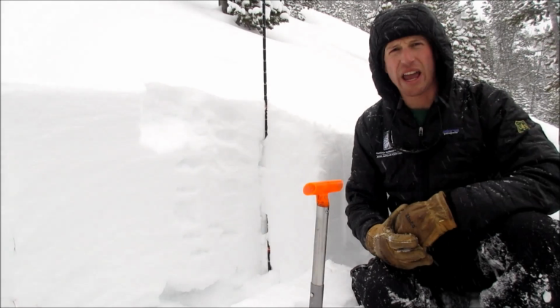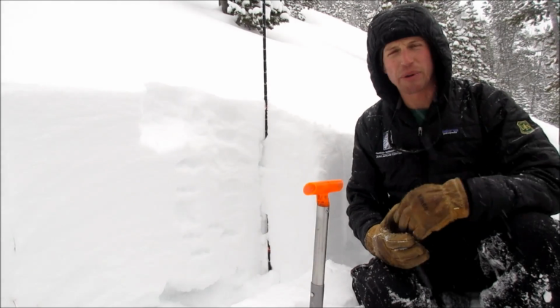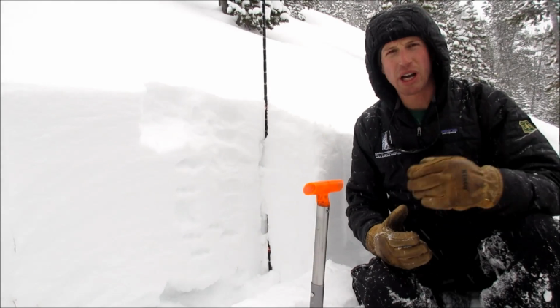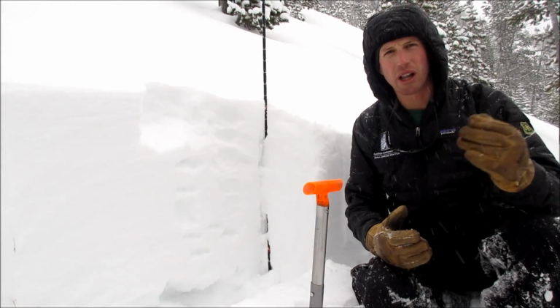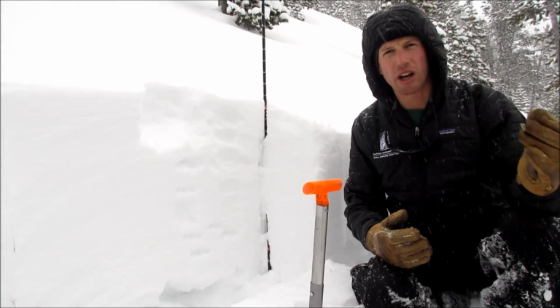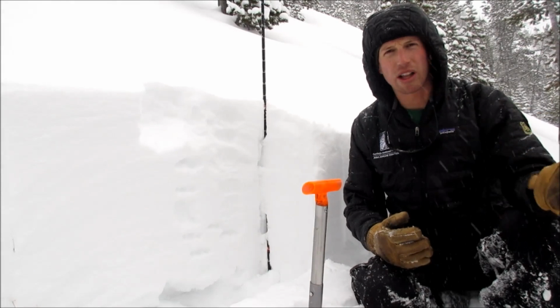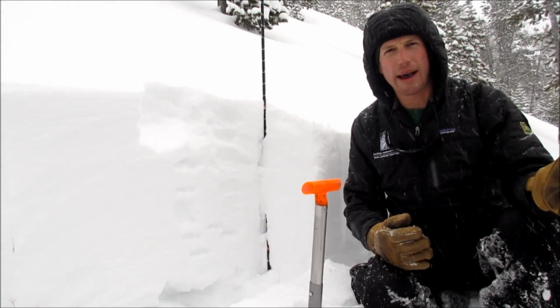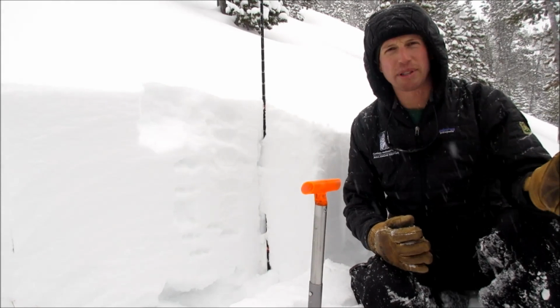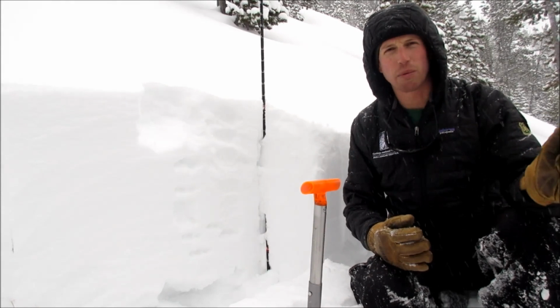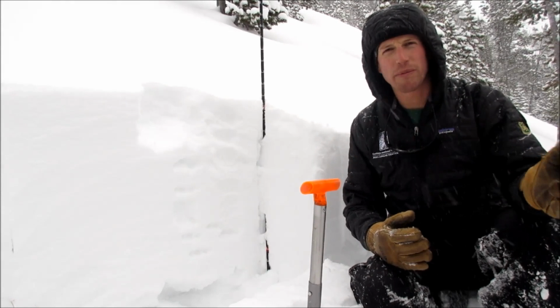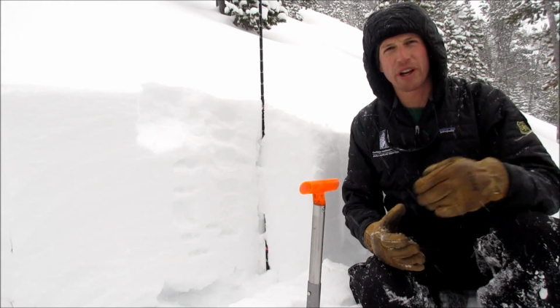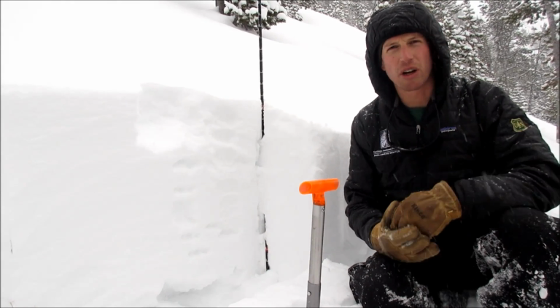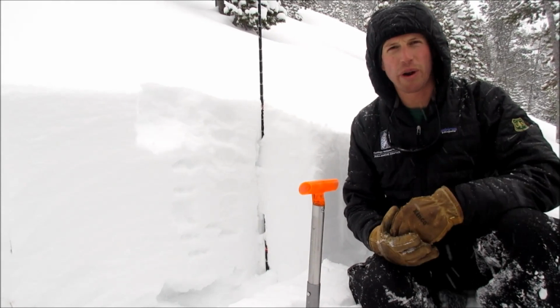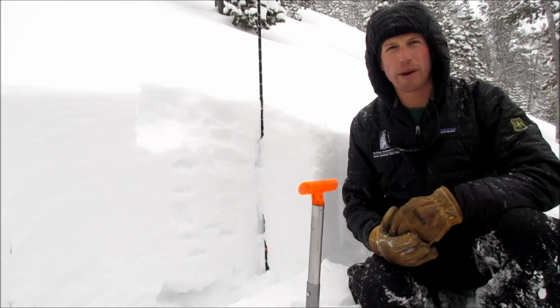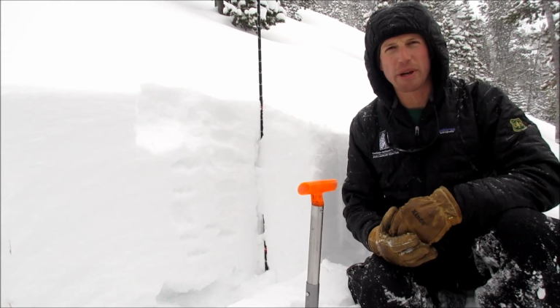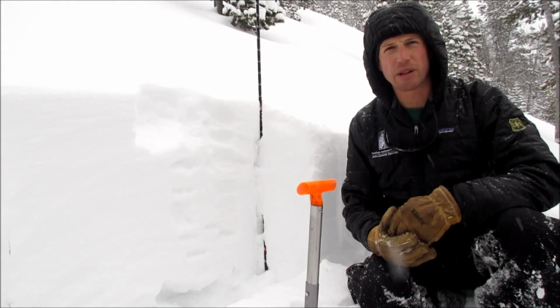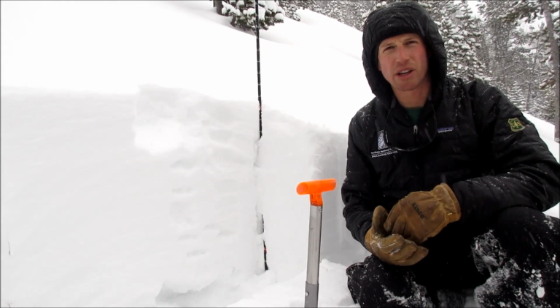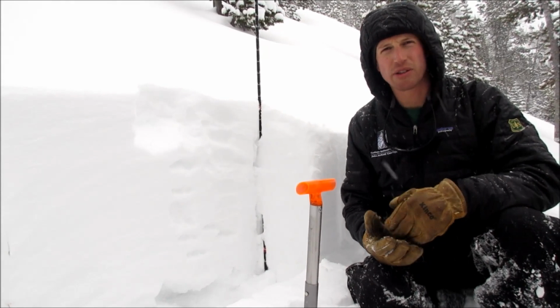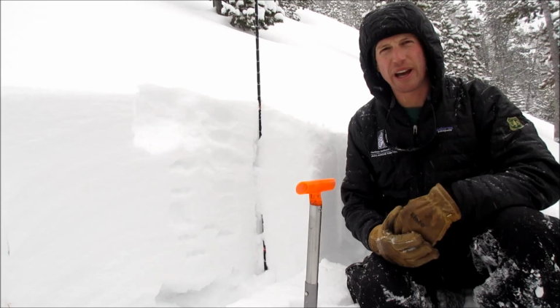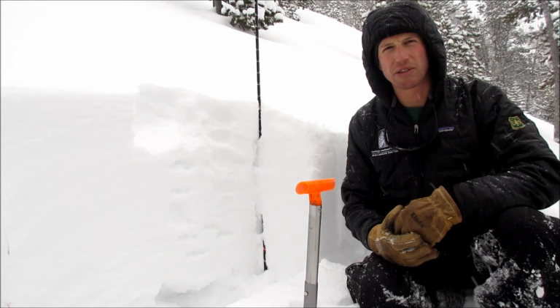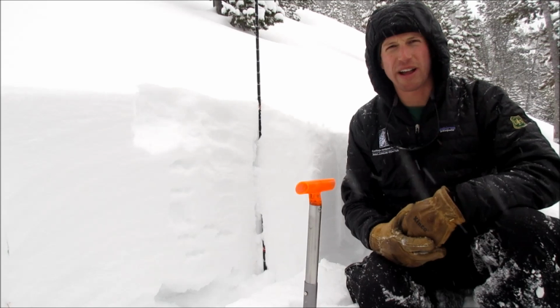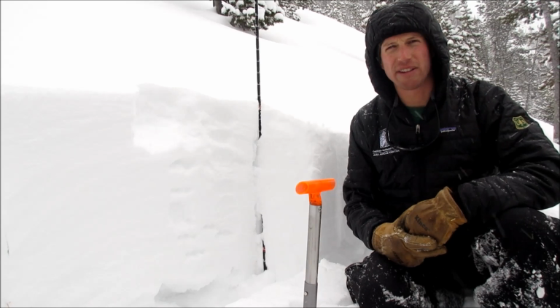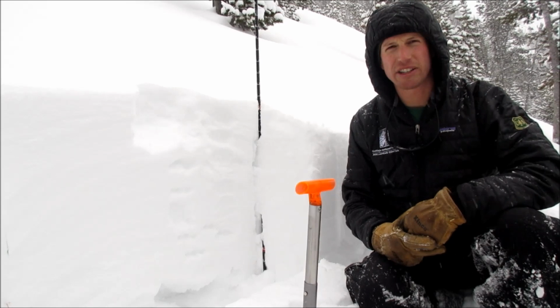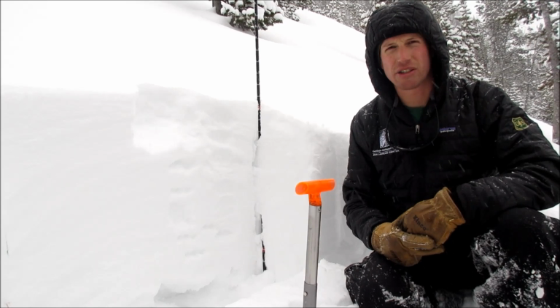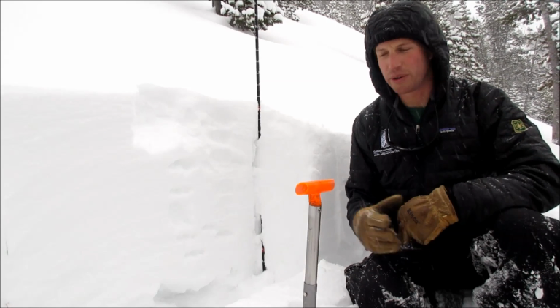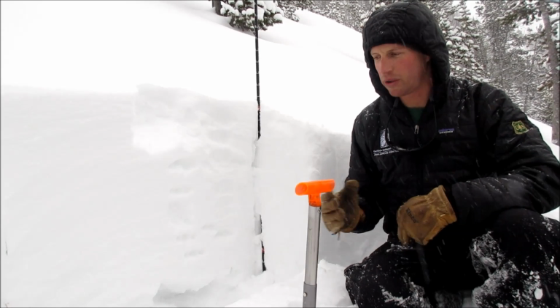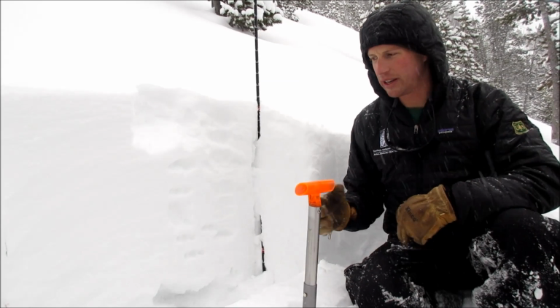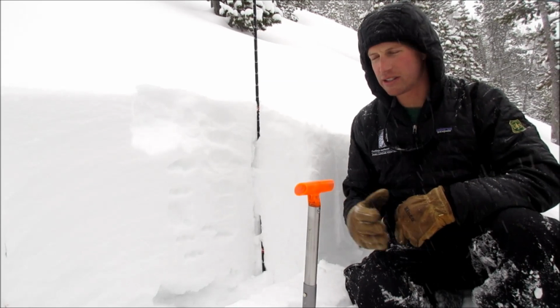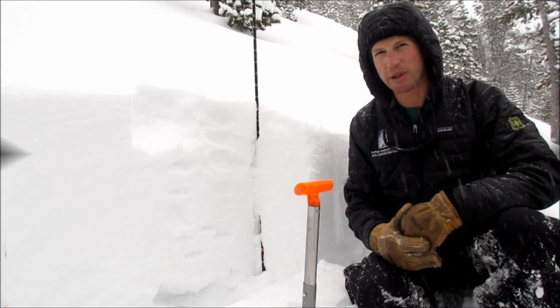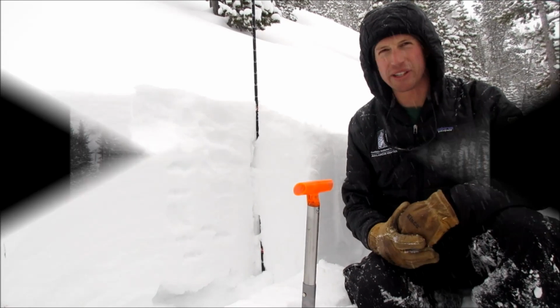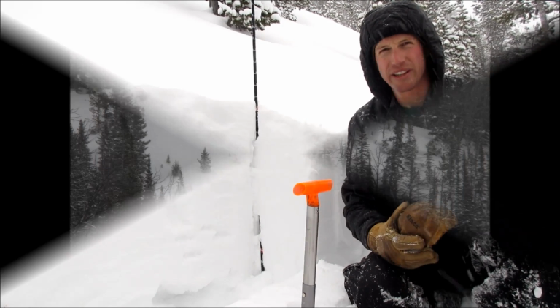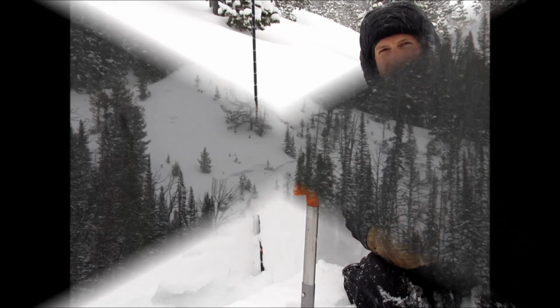We got a lot of collapsing and whoomfing on our way up here and saw two natural avalanches, so we know that instability is there.